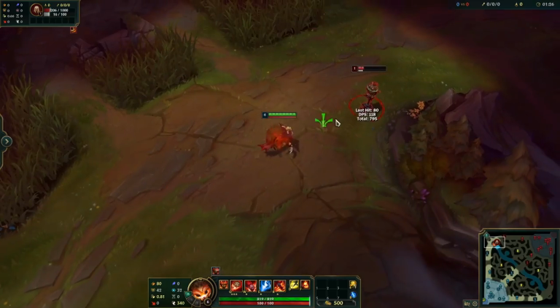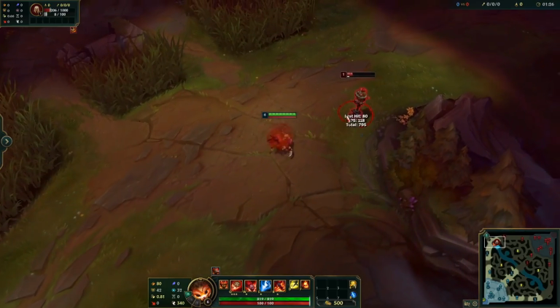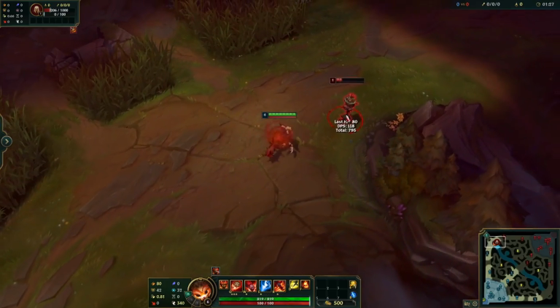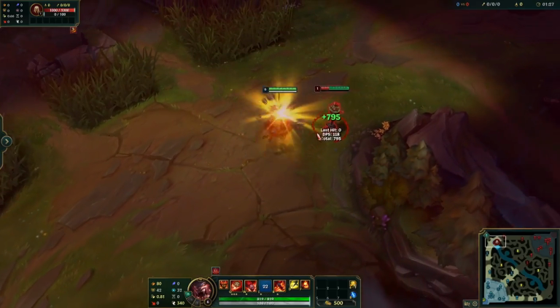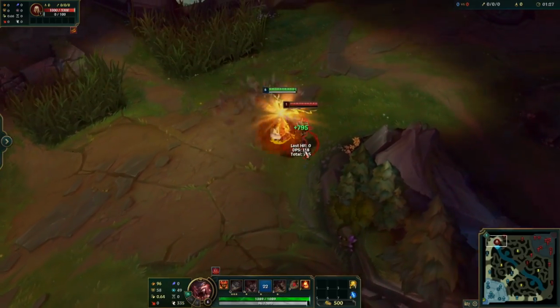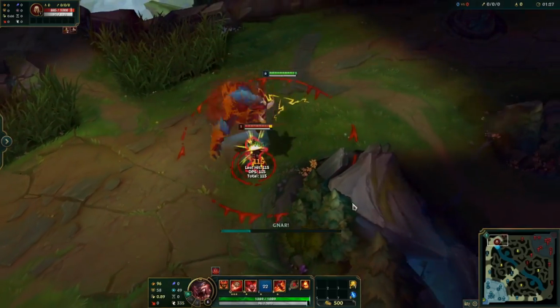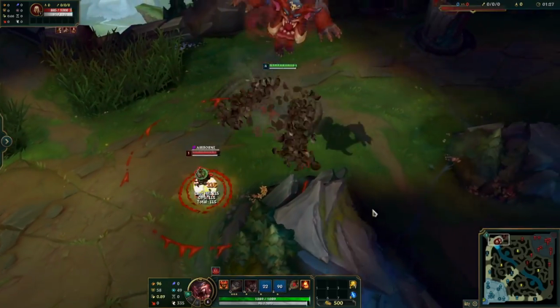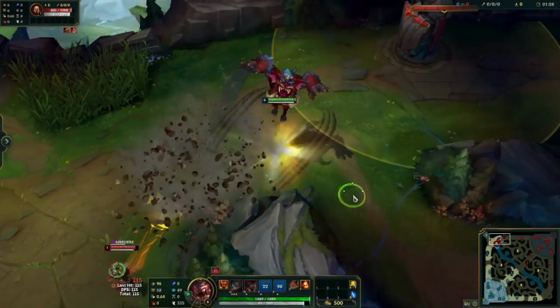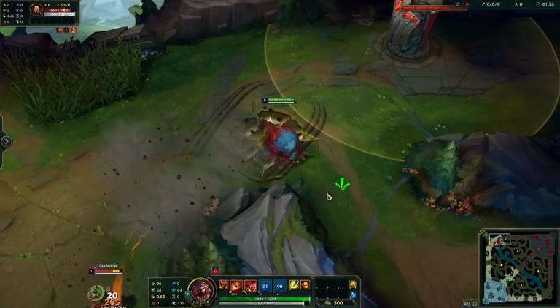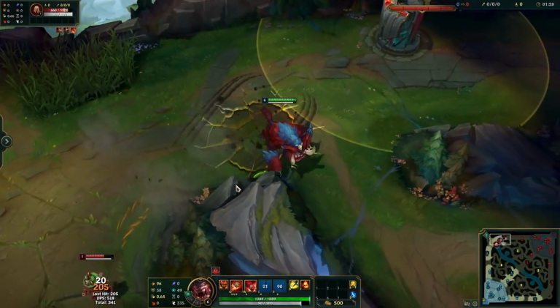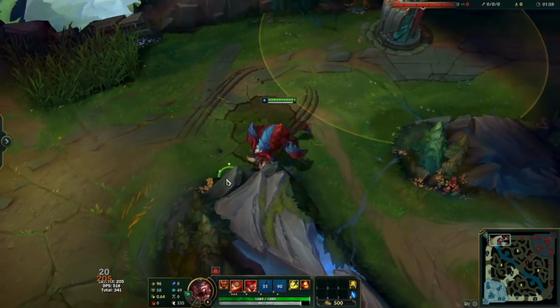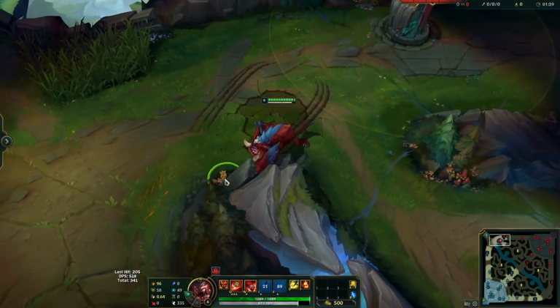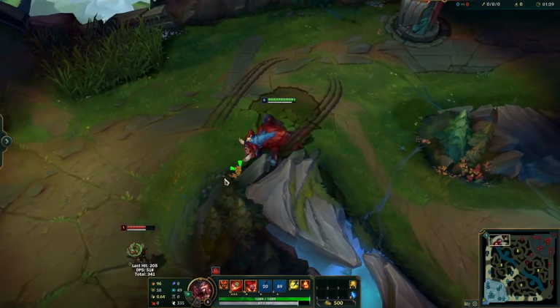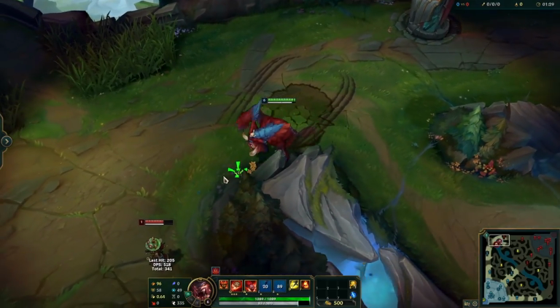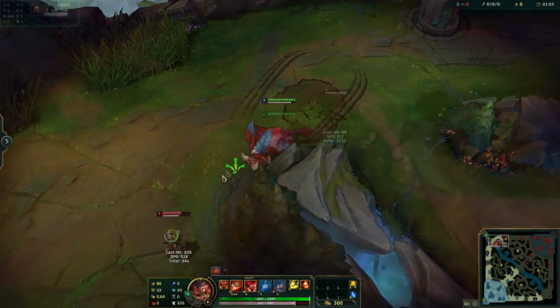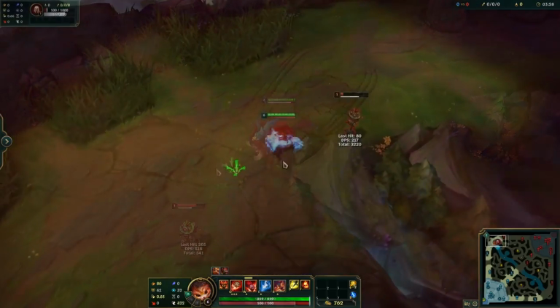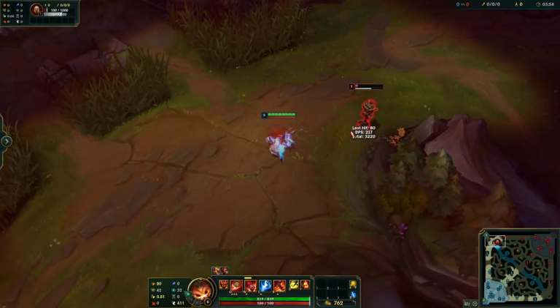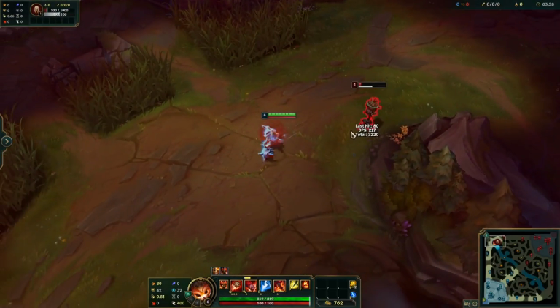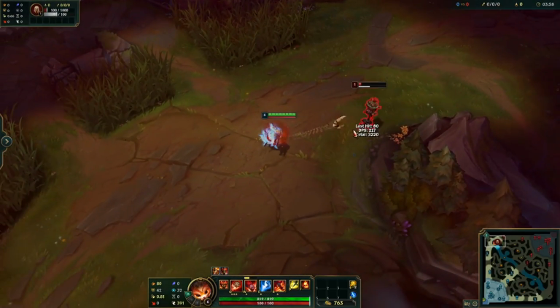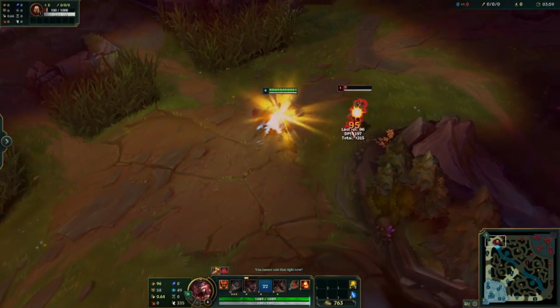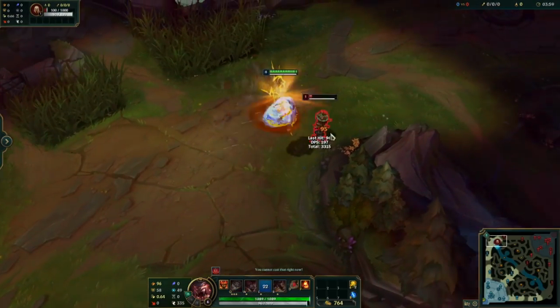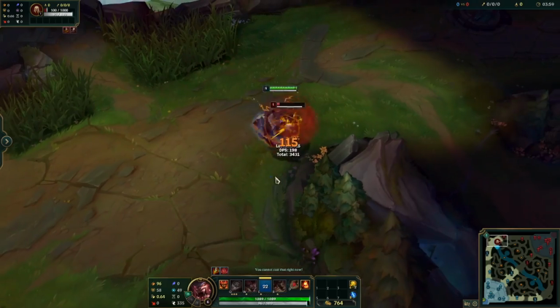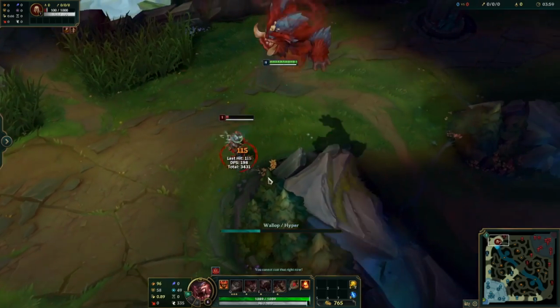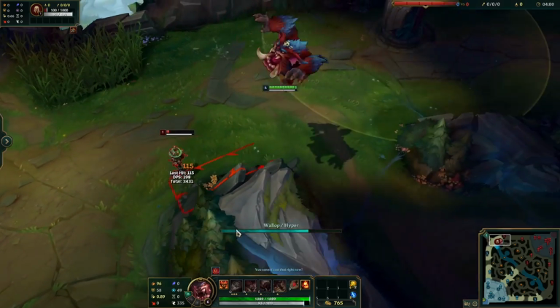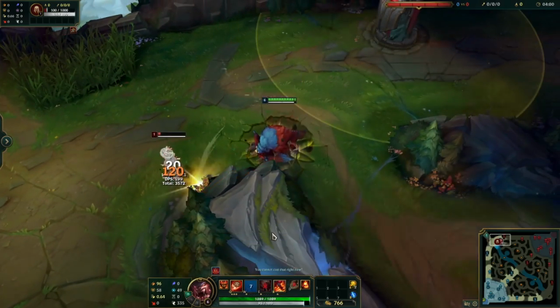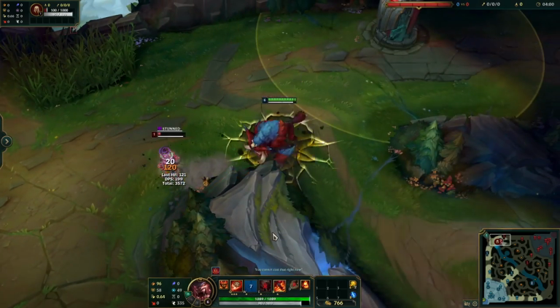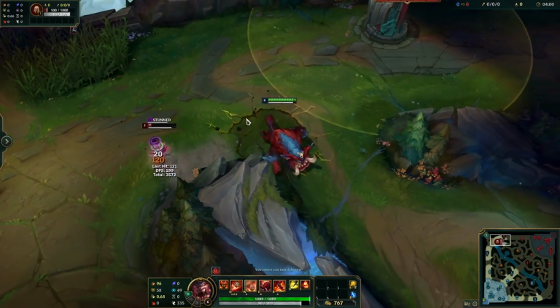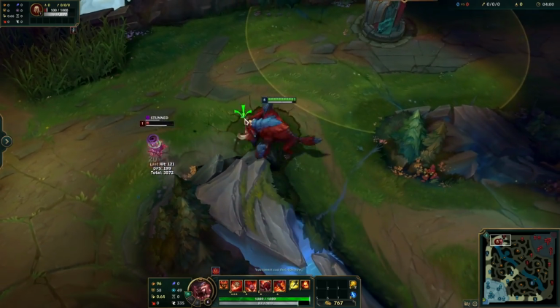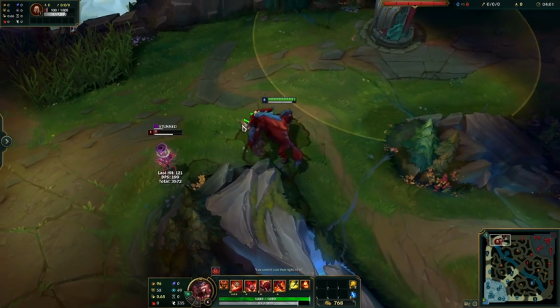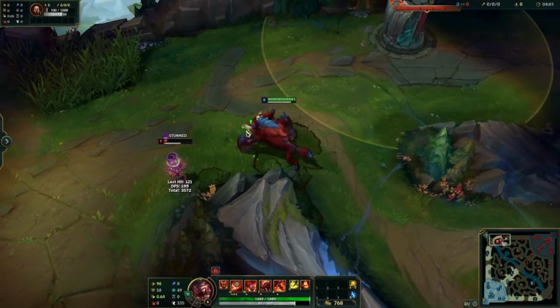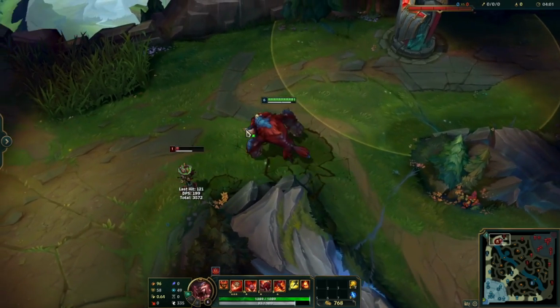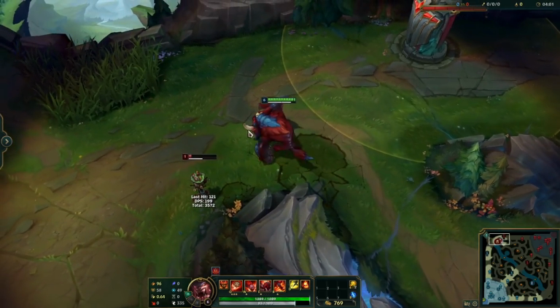As Gnar, try to jump when you are about to transform. You will transform mid-air, so you can perform a big animation-cancelled mid-air transform.